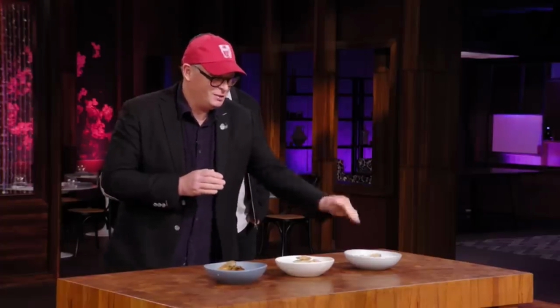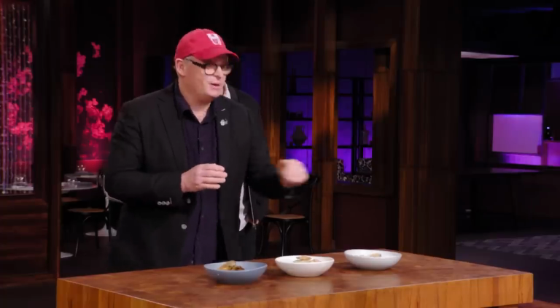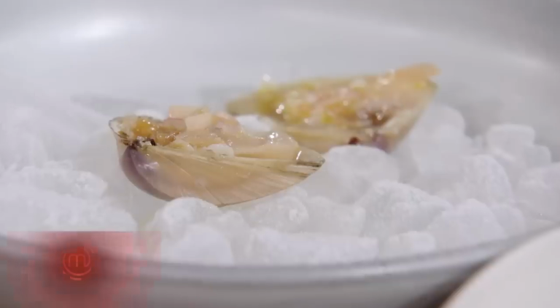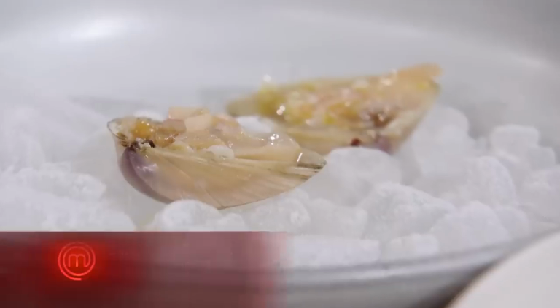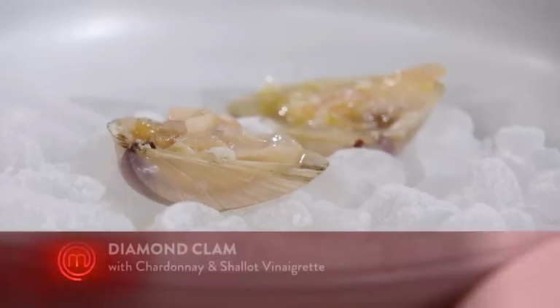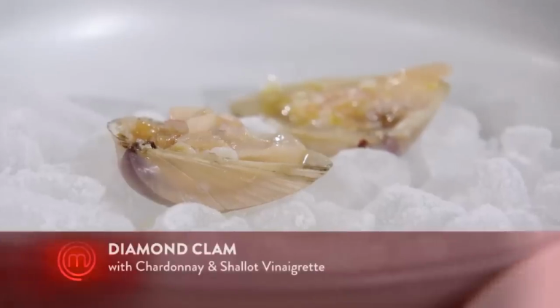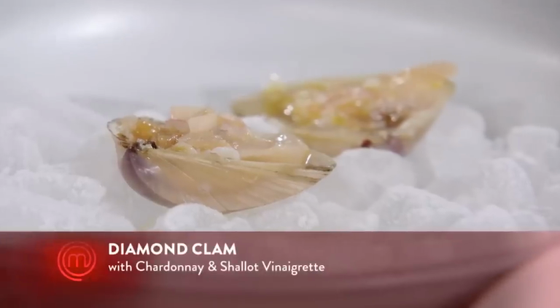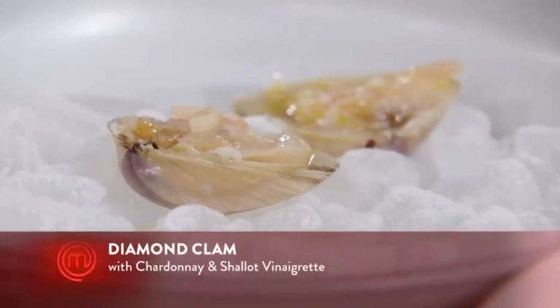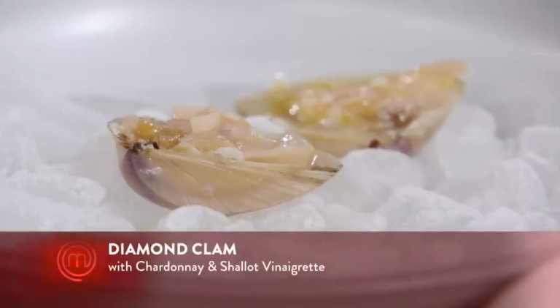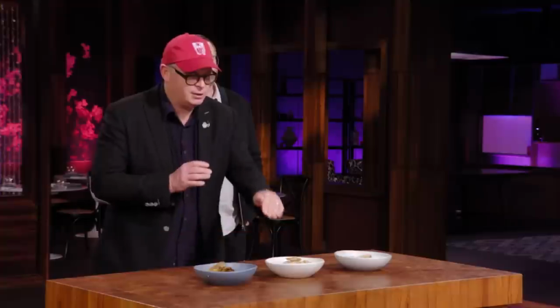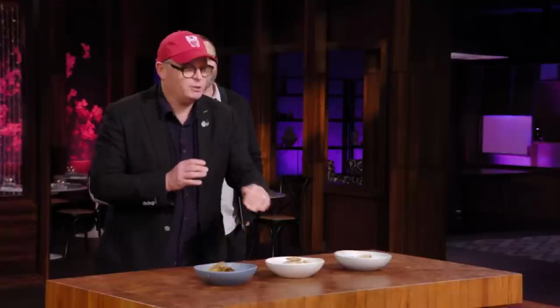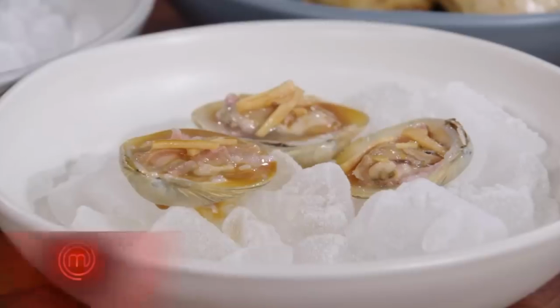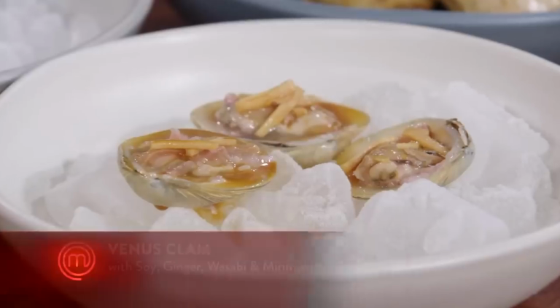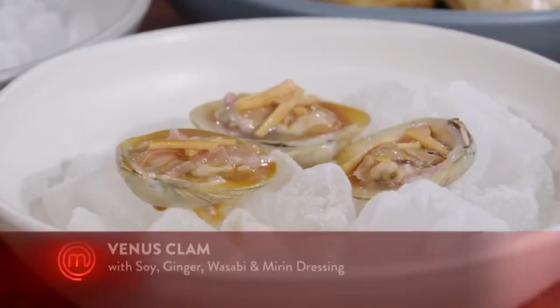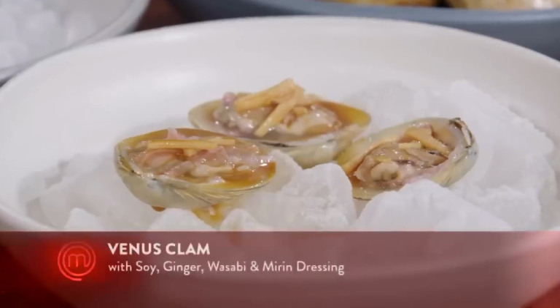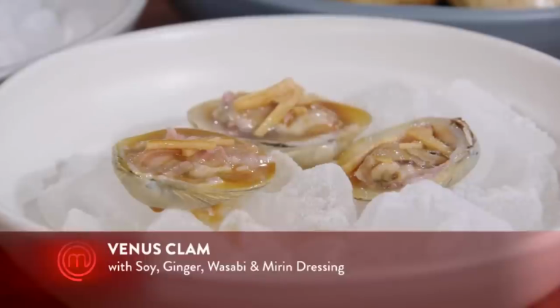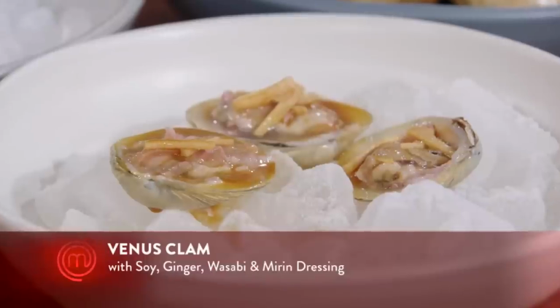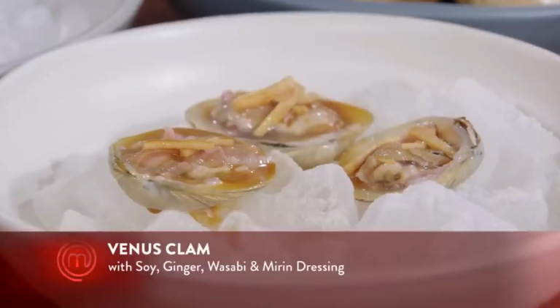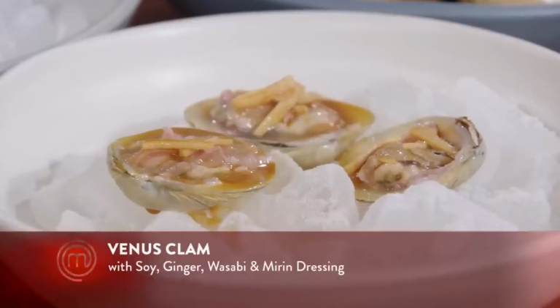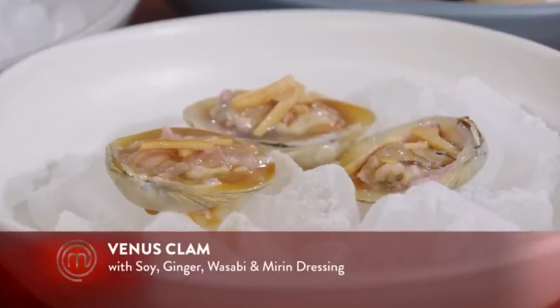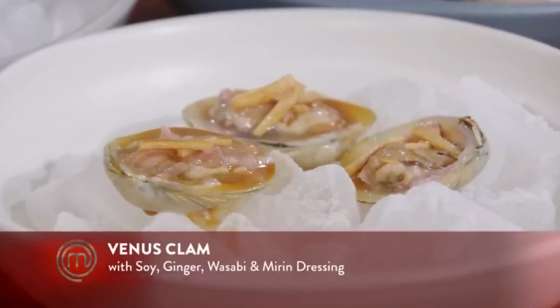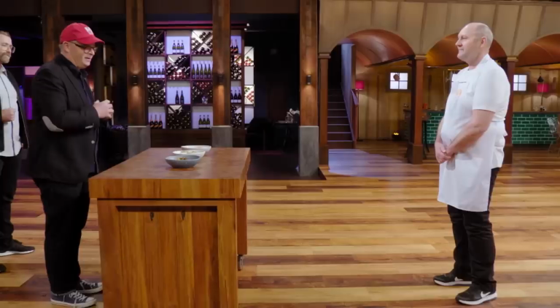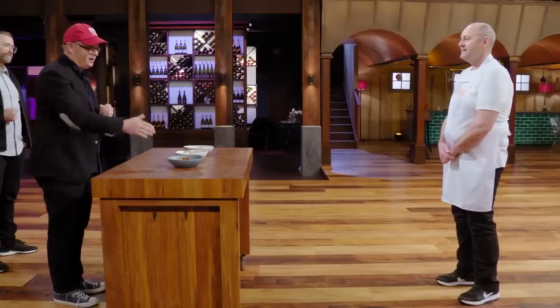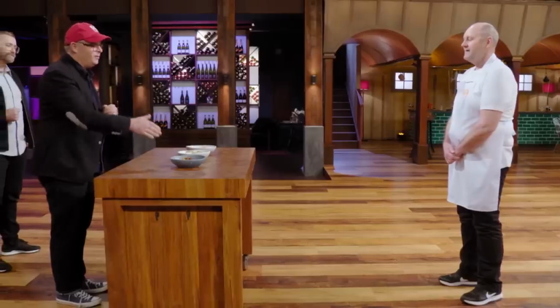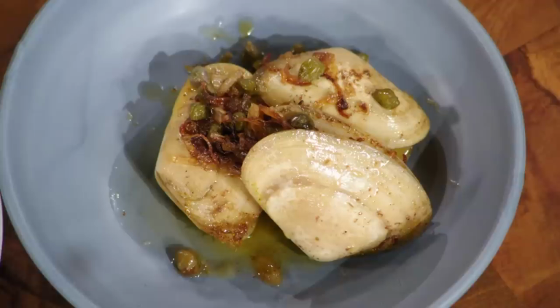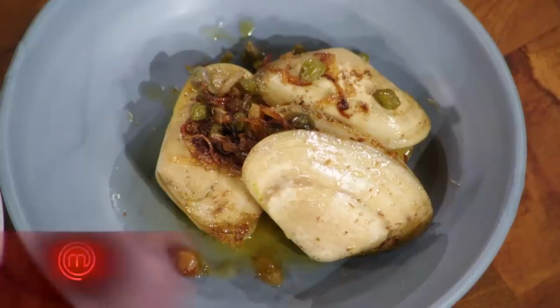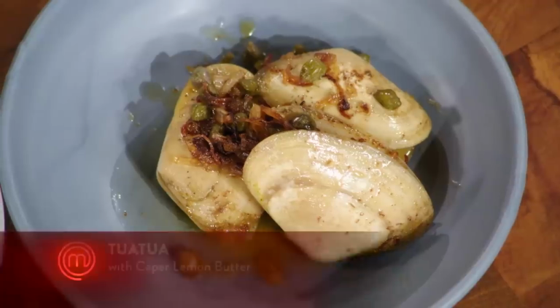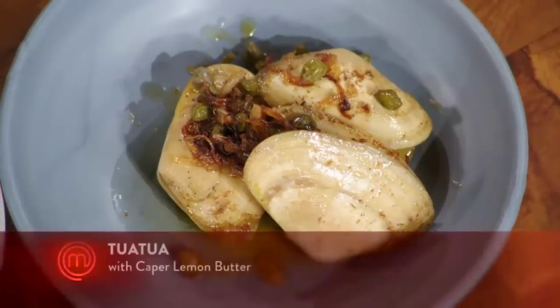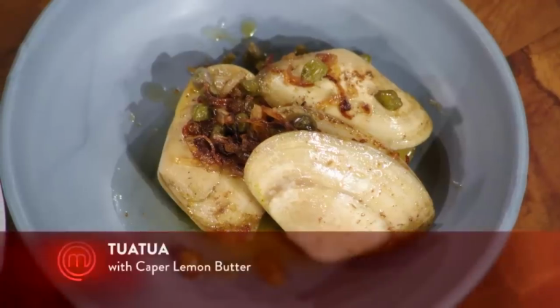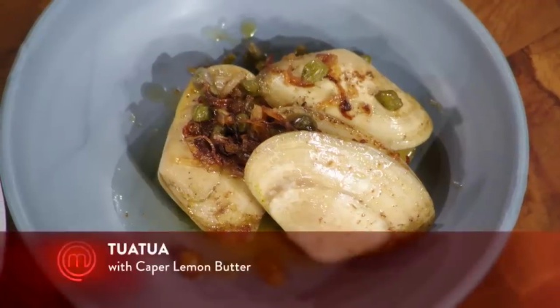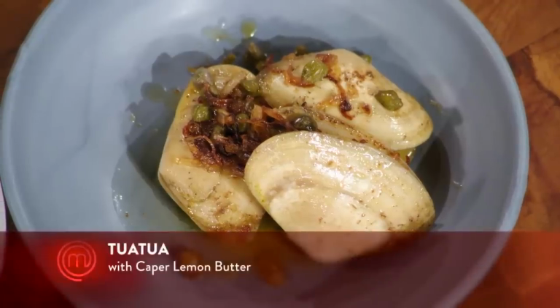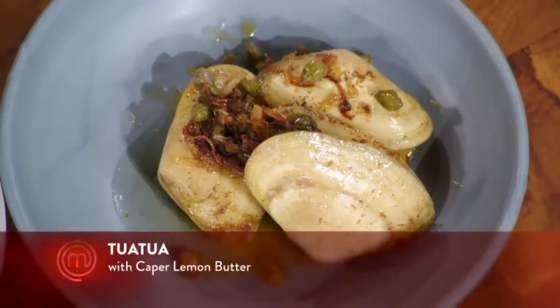So dish number one: chardonnay vinegar shallot. Dish number two: soy, wasabi, ginger. And the final one: caper and lemon butter.